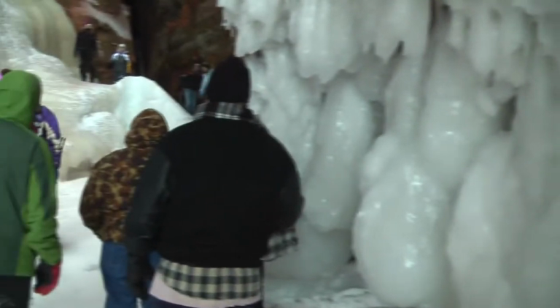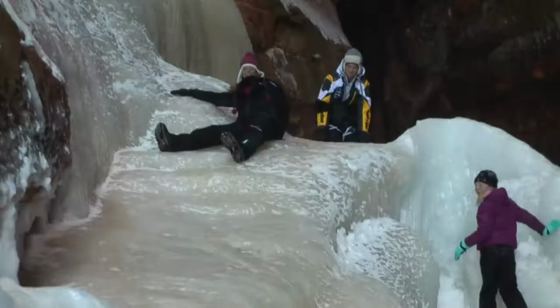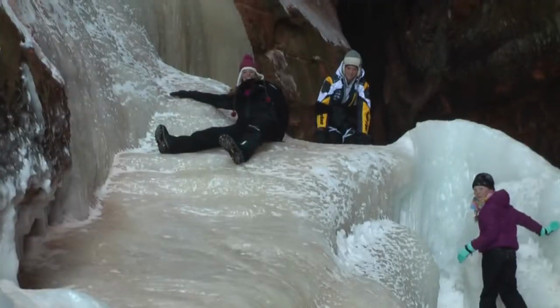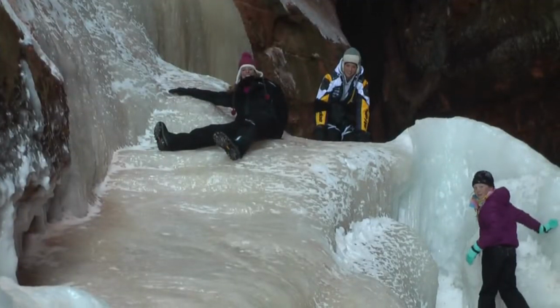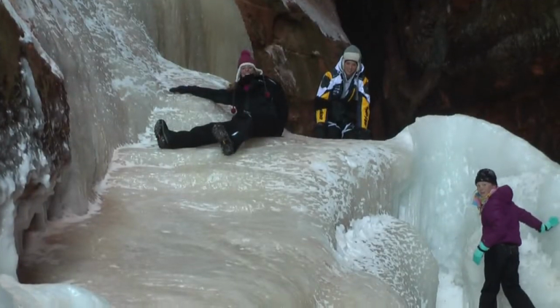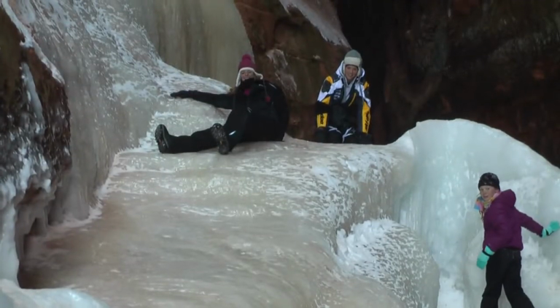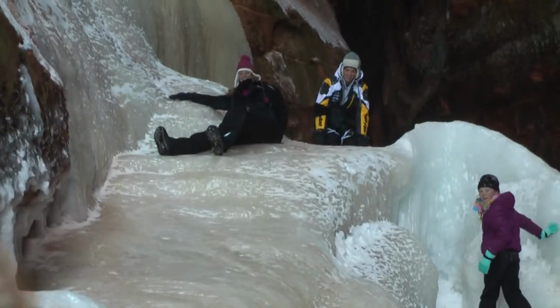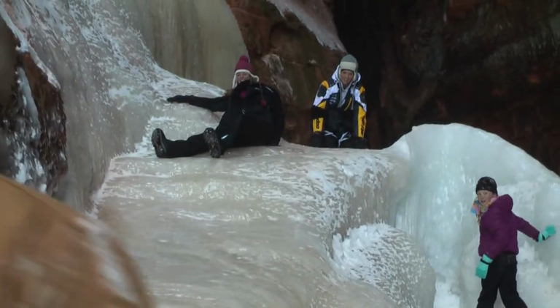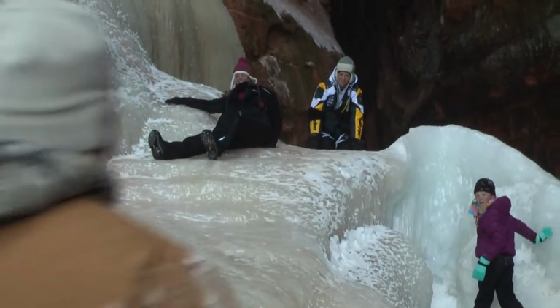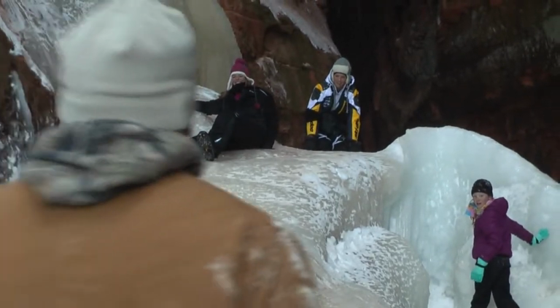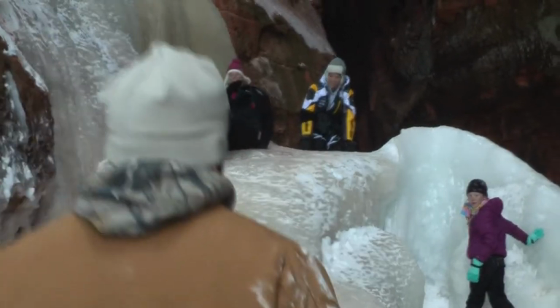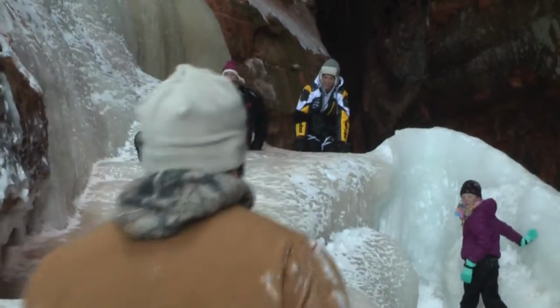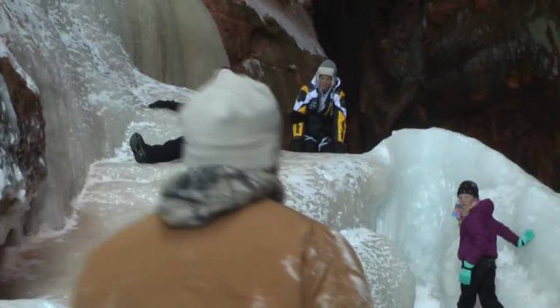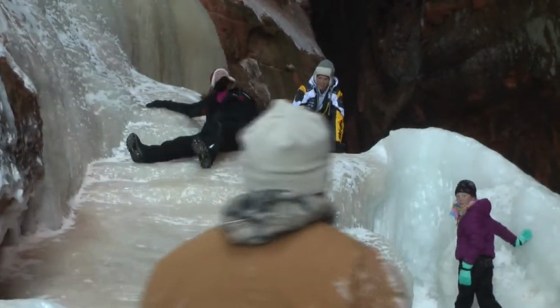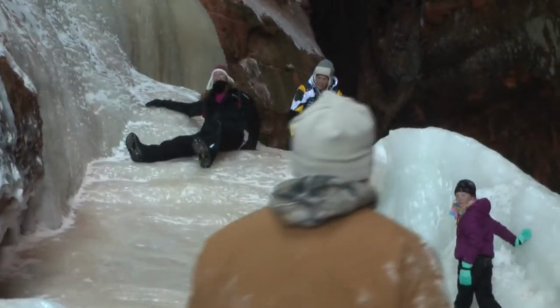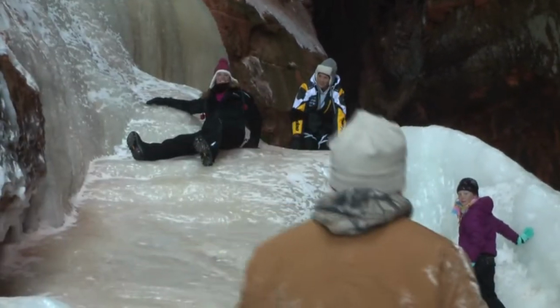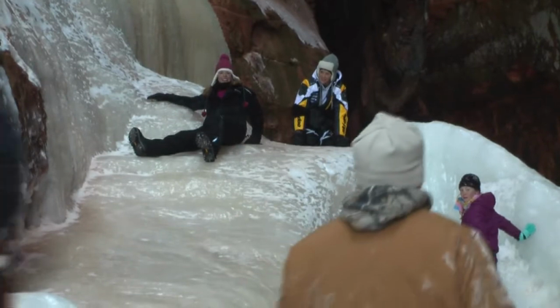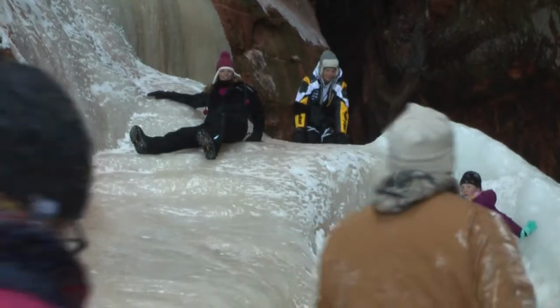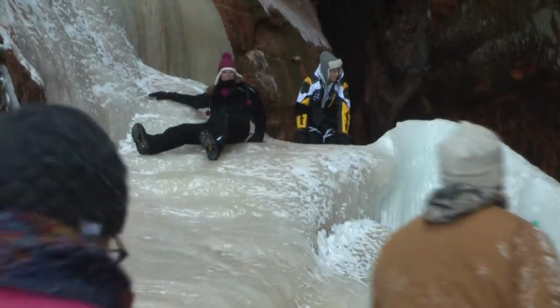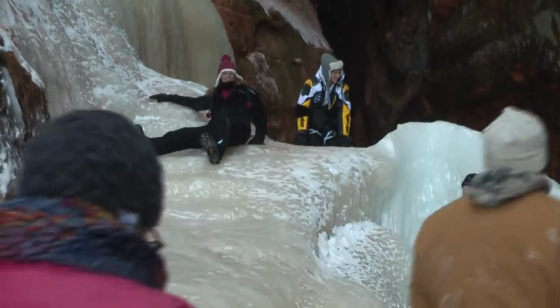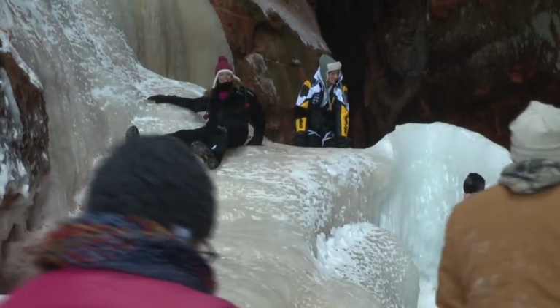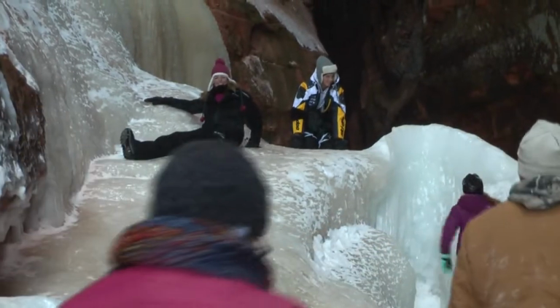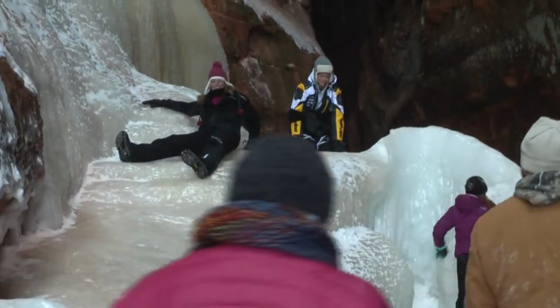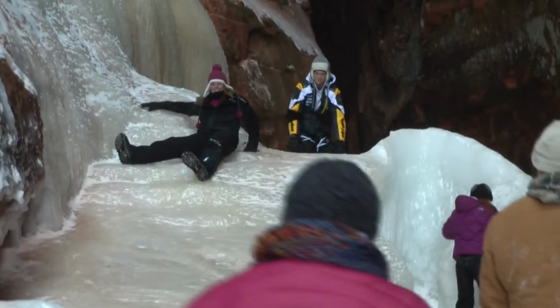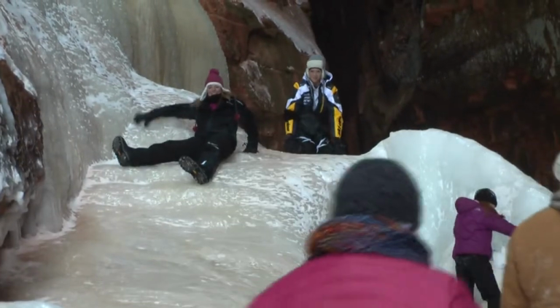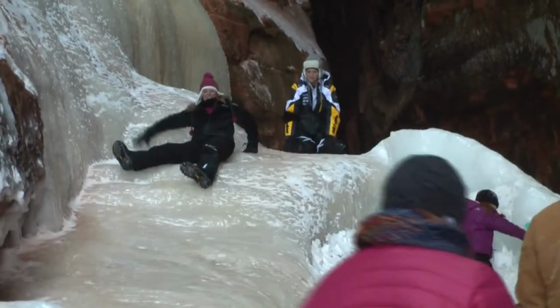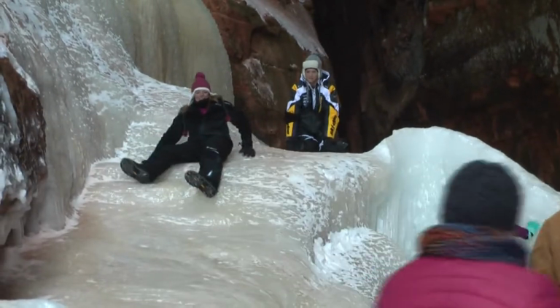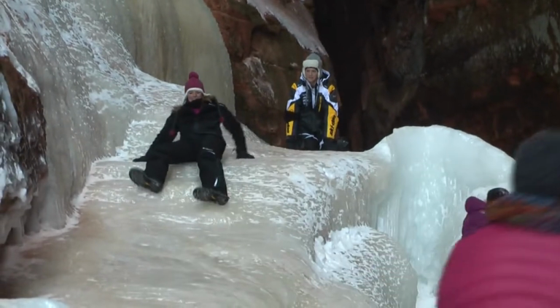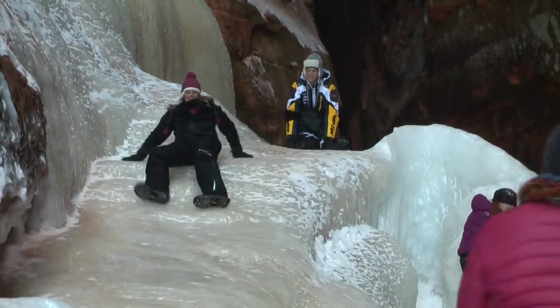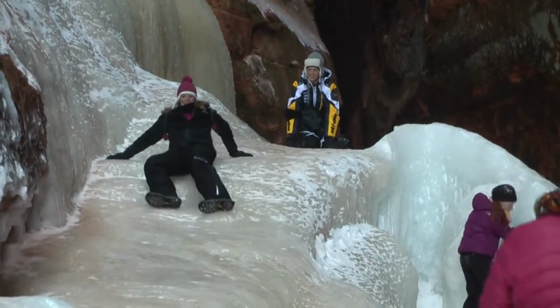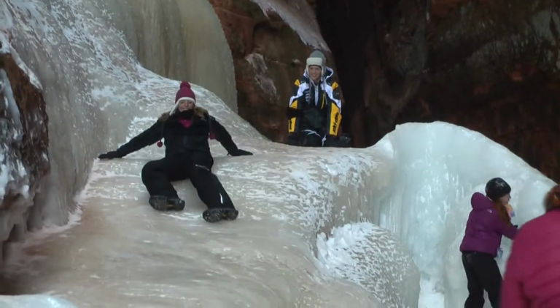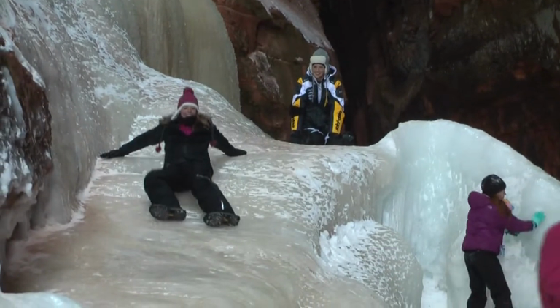This interesting piece of ice was shaped like a slide, and what better way to enjoy it than to do just that.